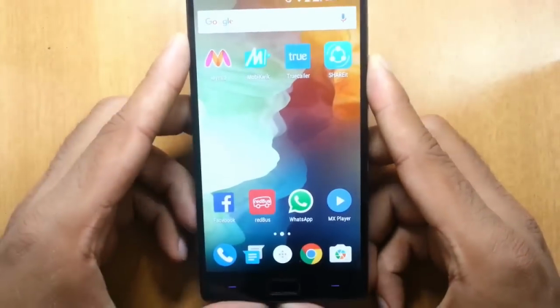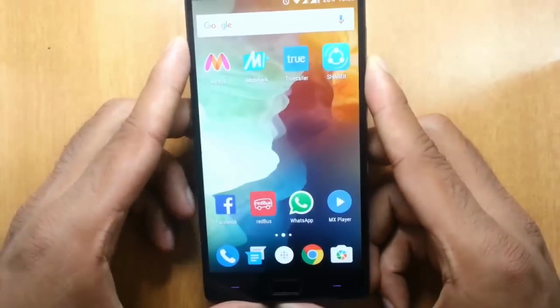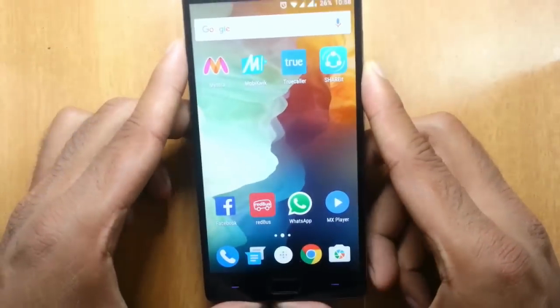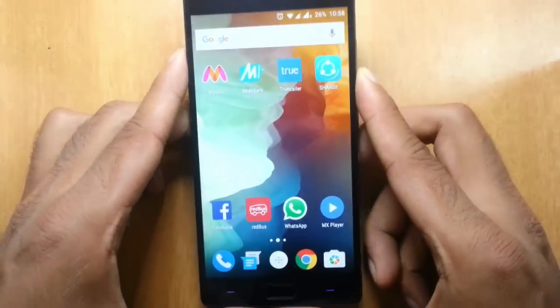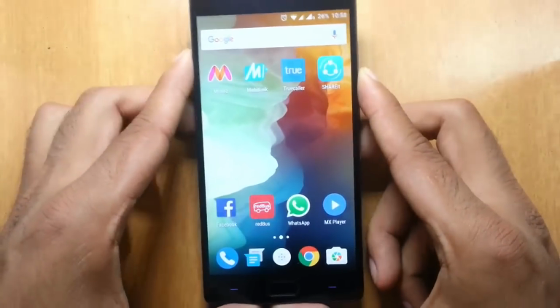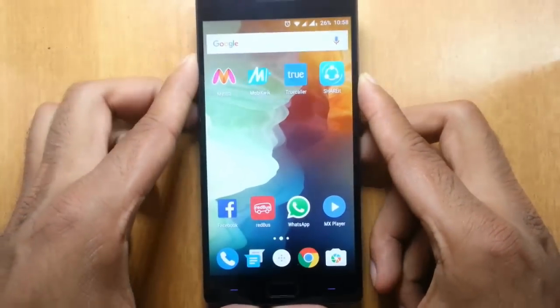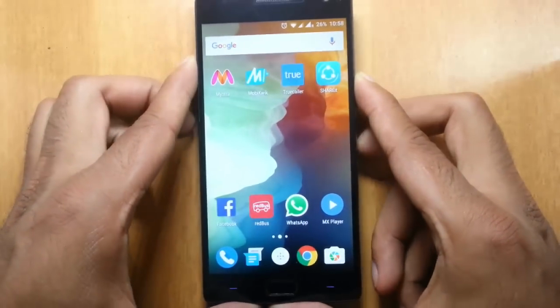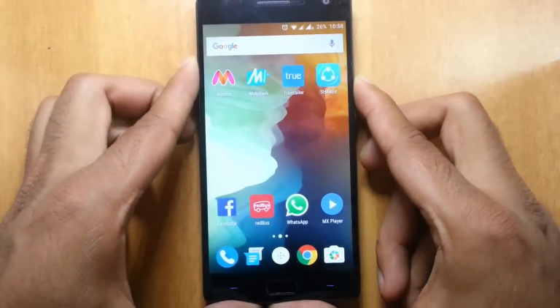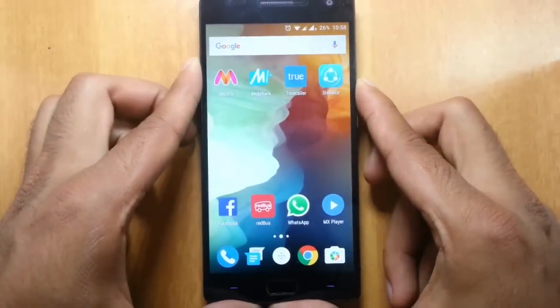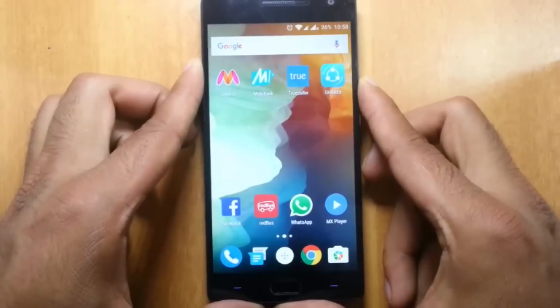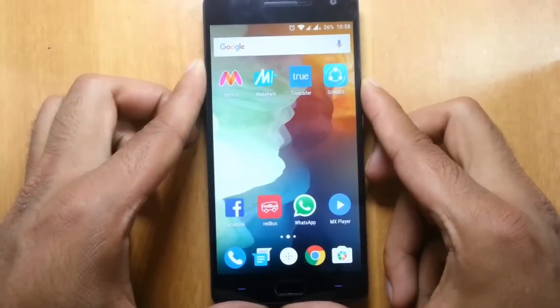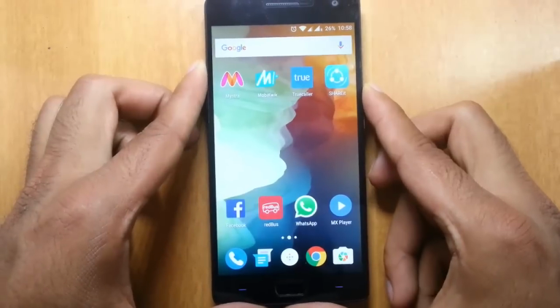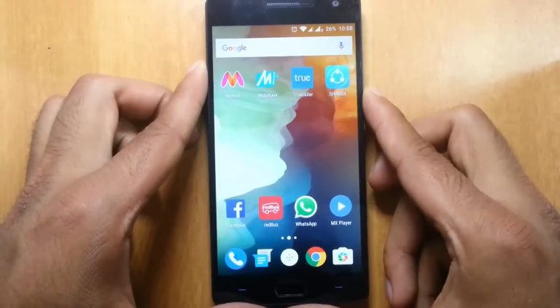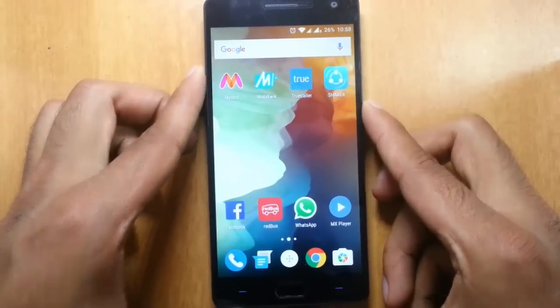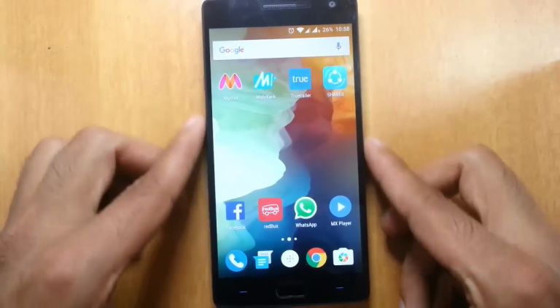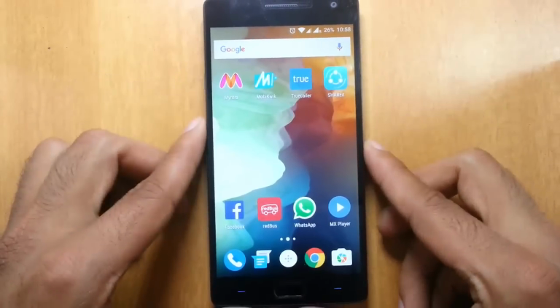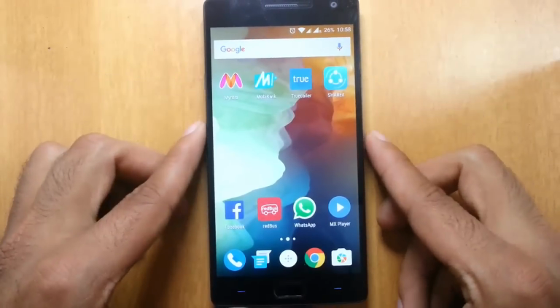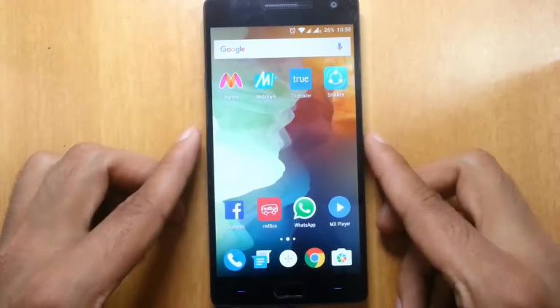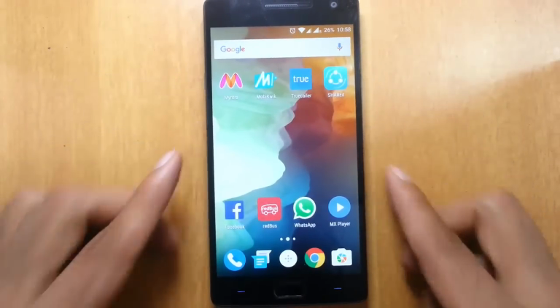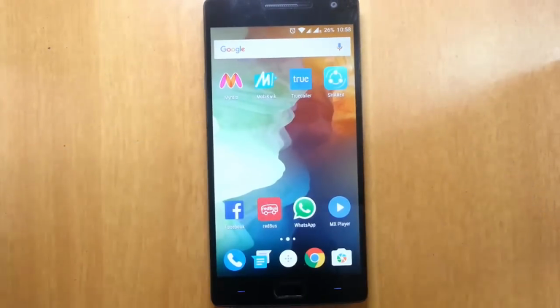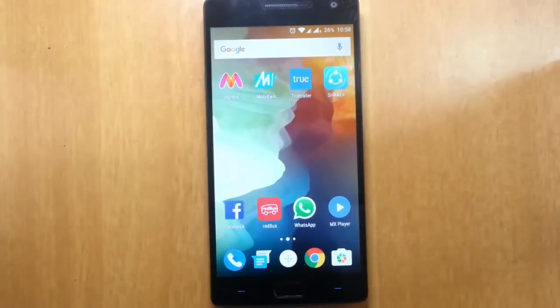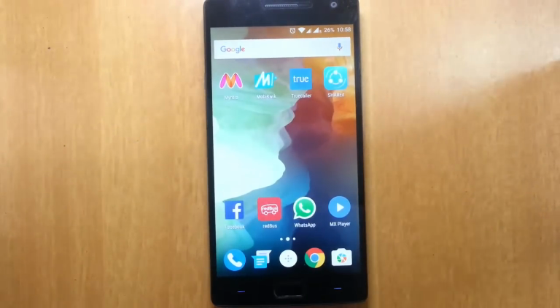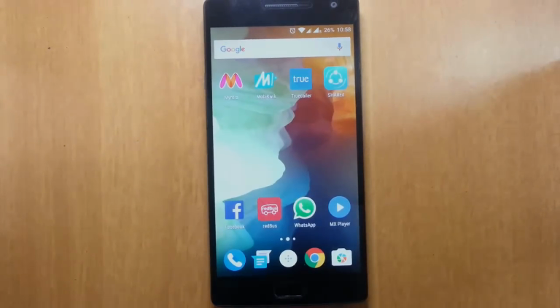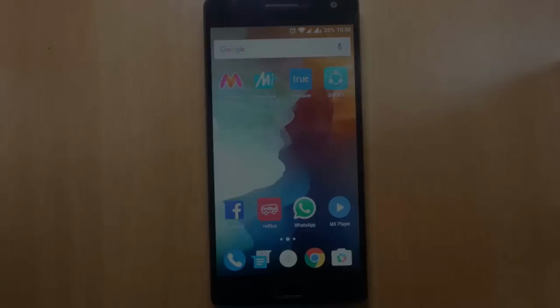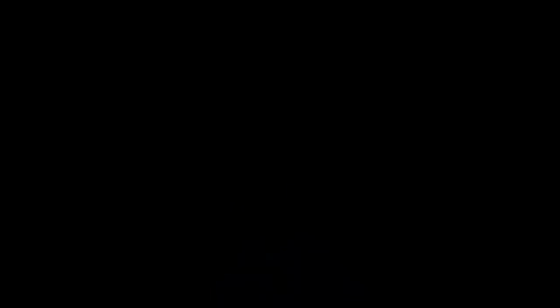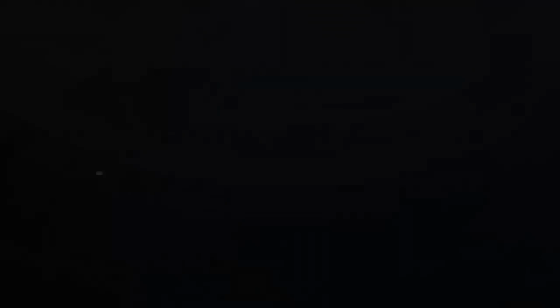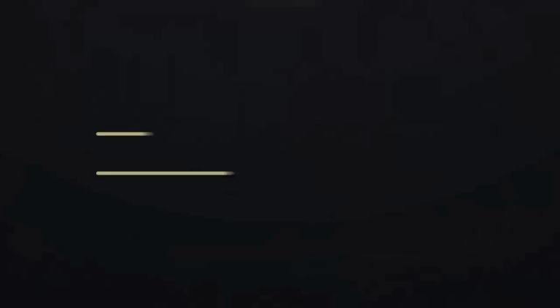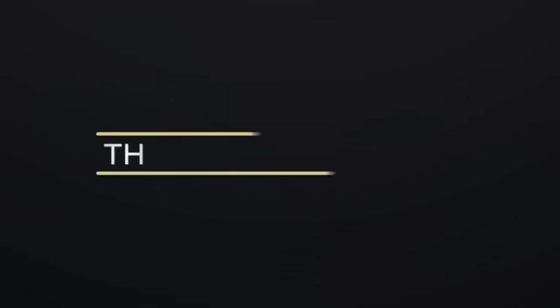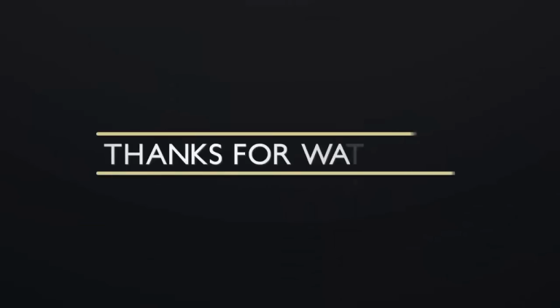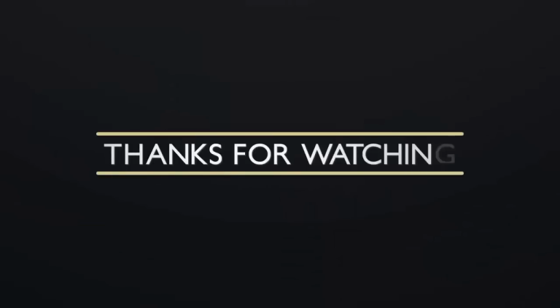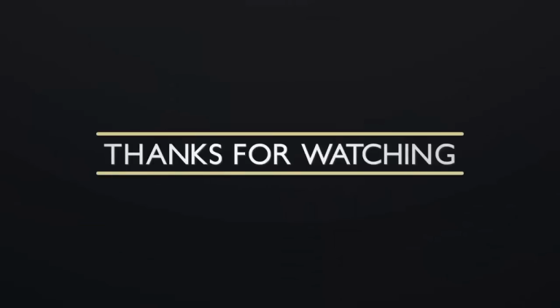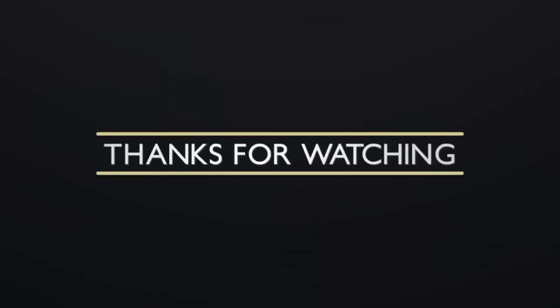I hope you enjoyed this video. That's it guys, thanks for watching. Subscribe for more videos.